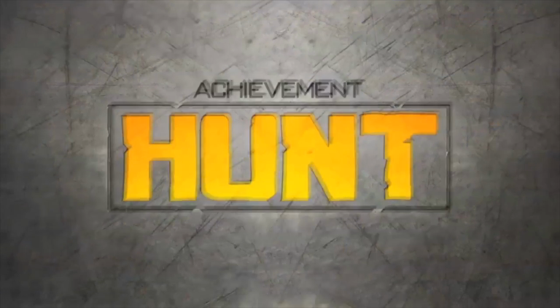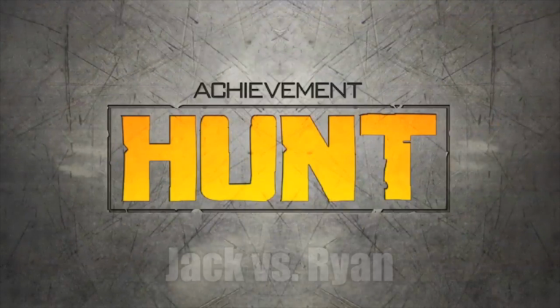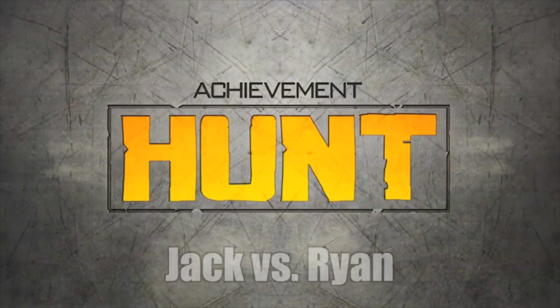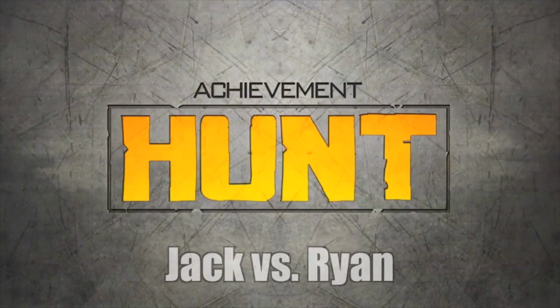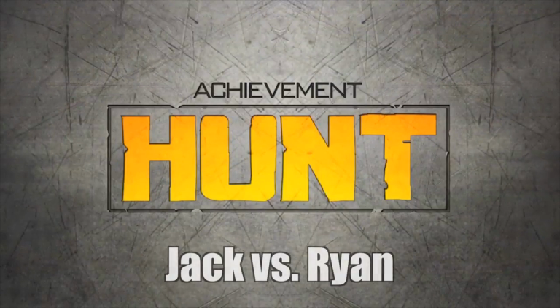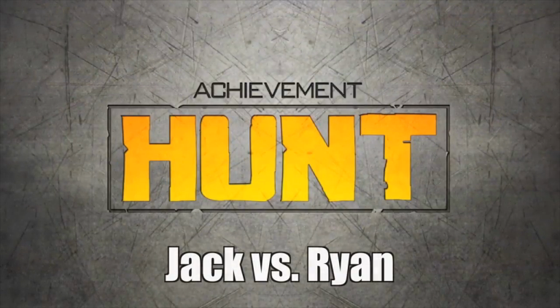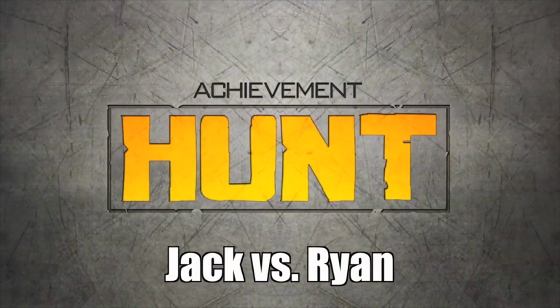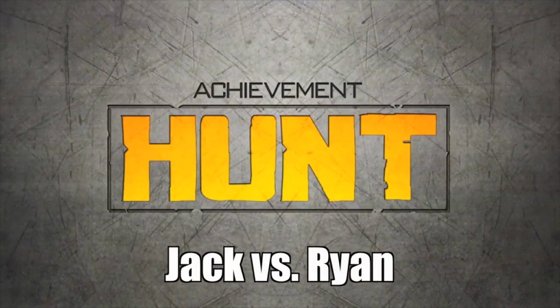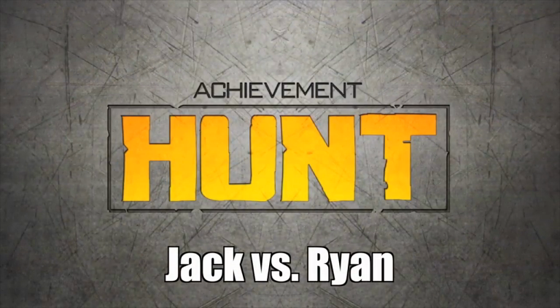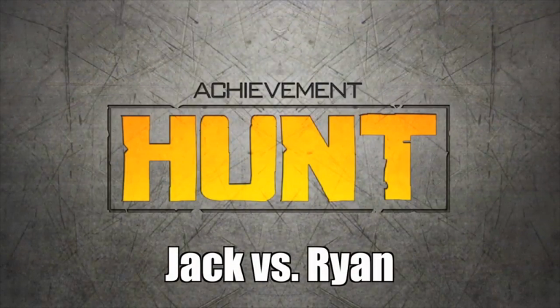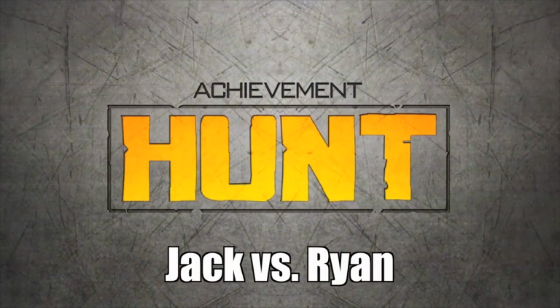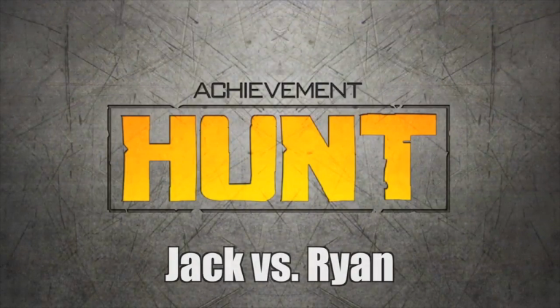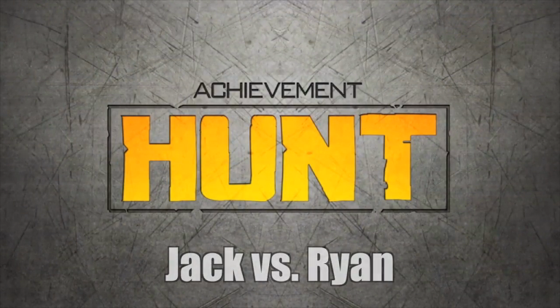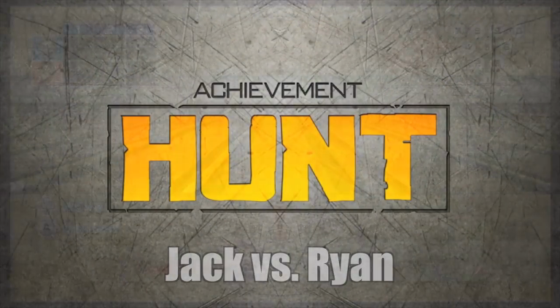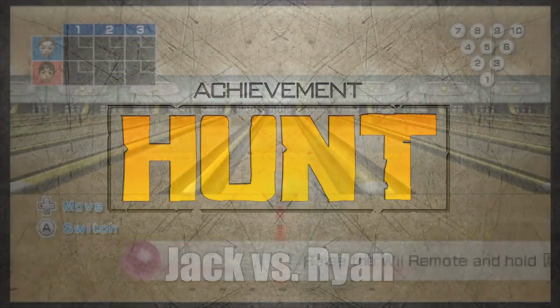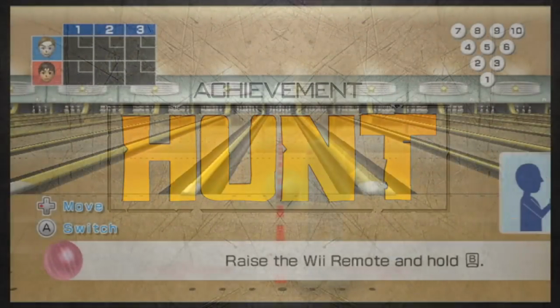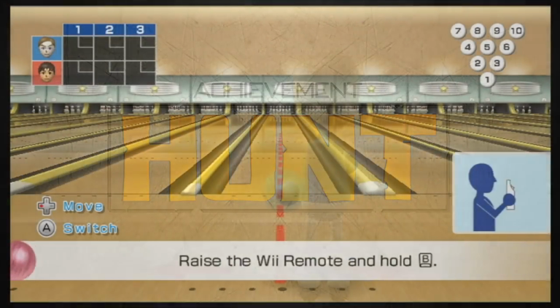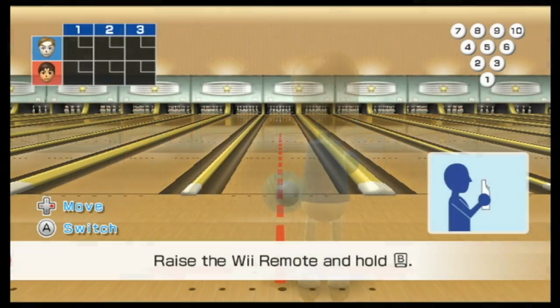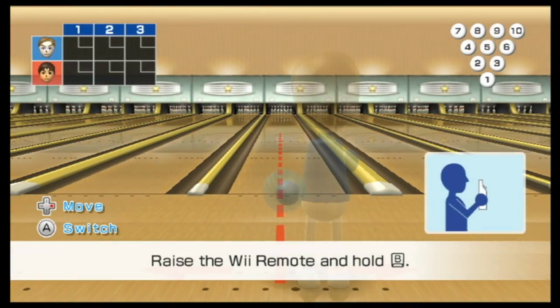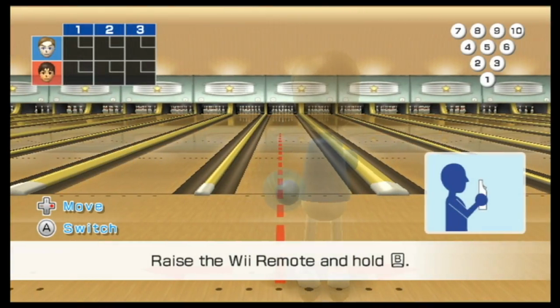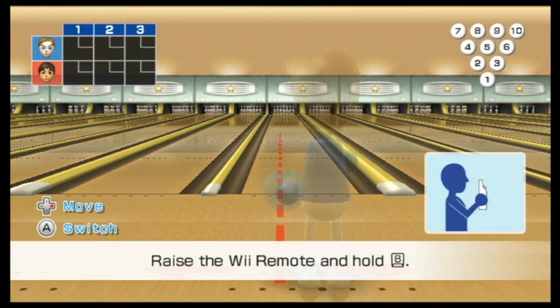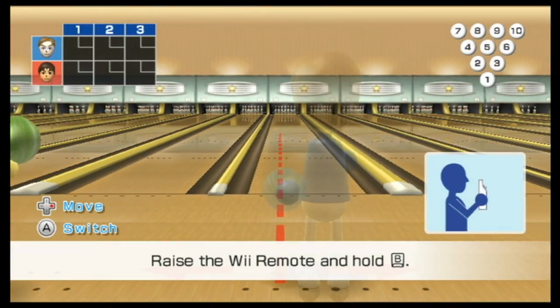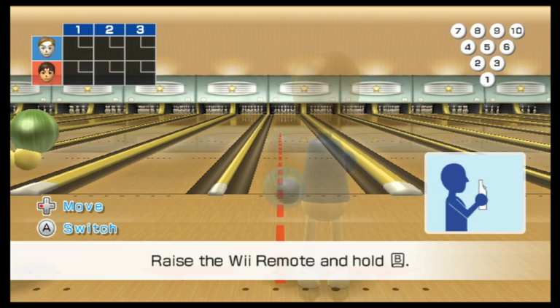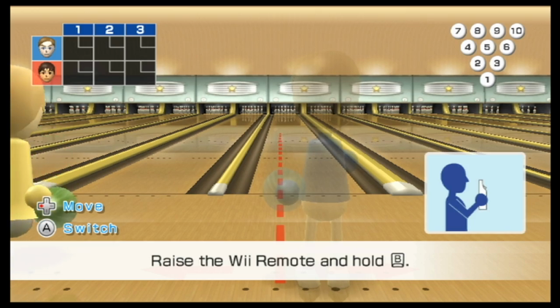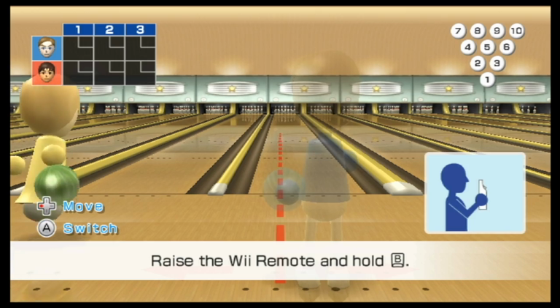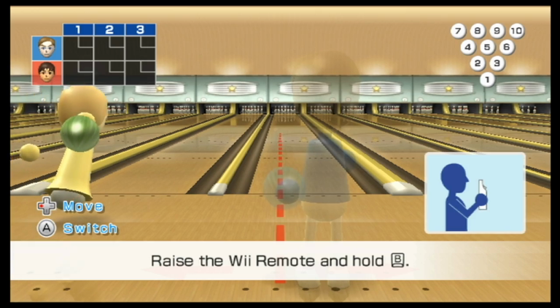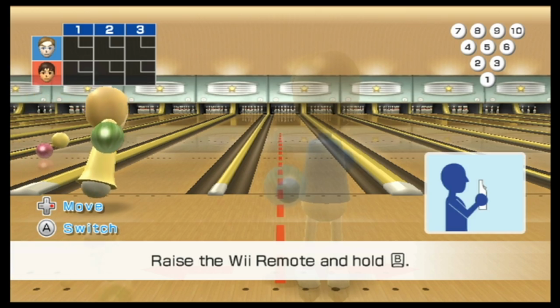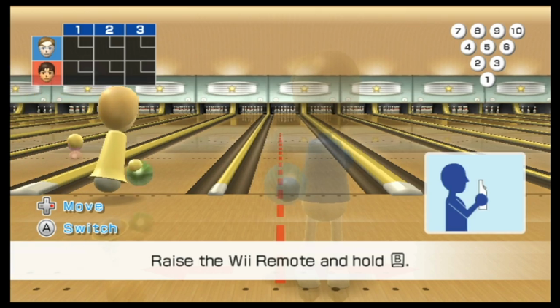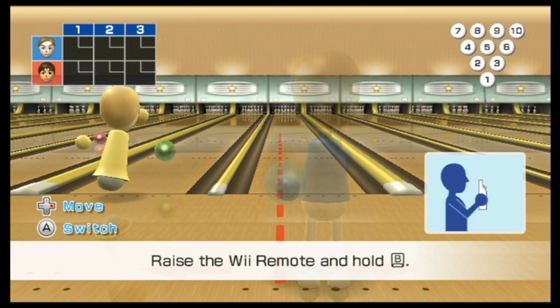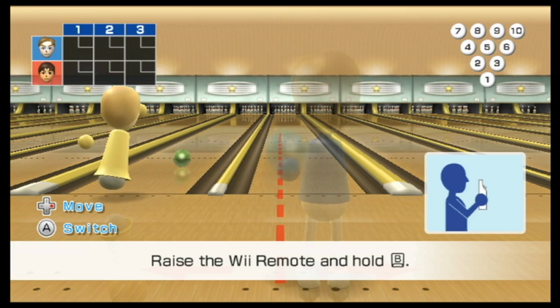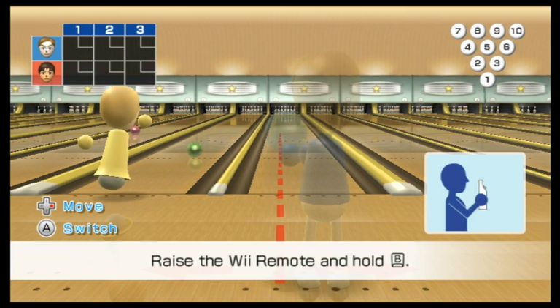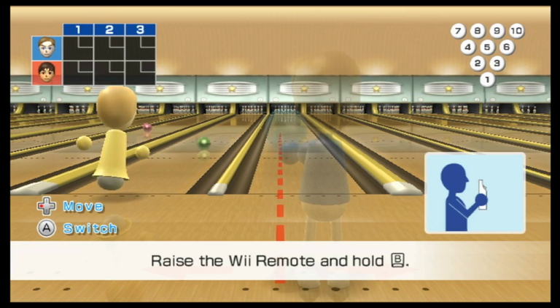What's up, guys? It is Jack and Ryan from Ashimahunter.com. We're doing hunts. We're doing old-school style. We're playing a bunch of different games — back to the original format.